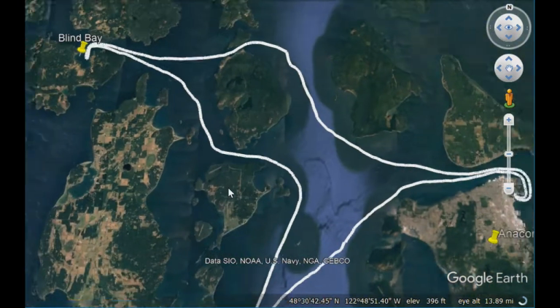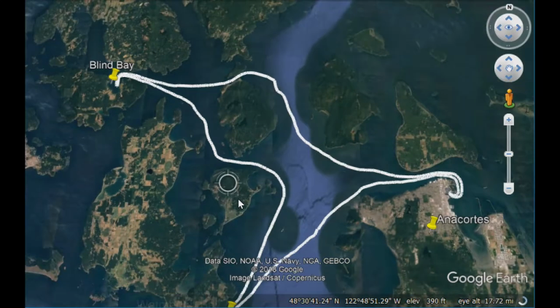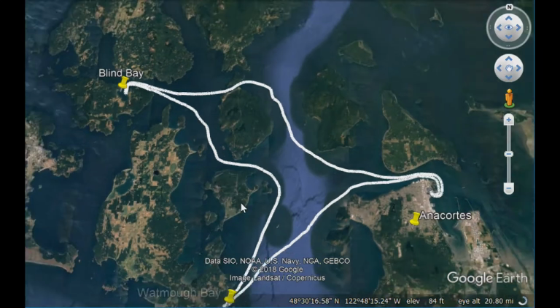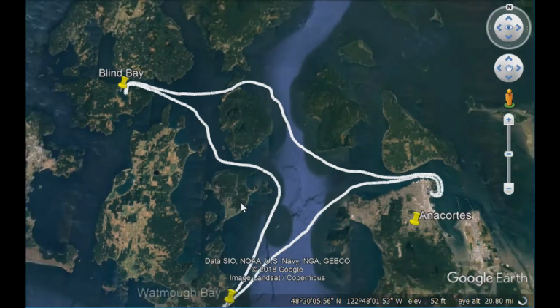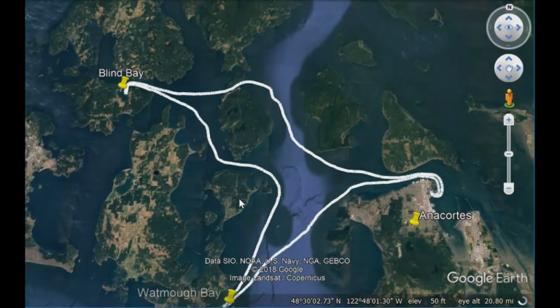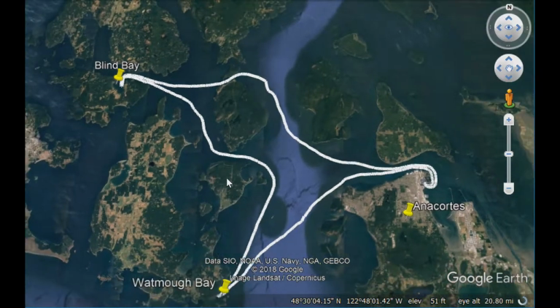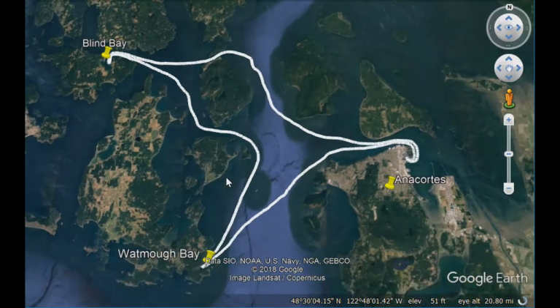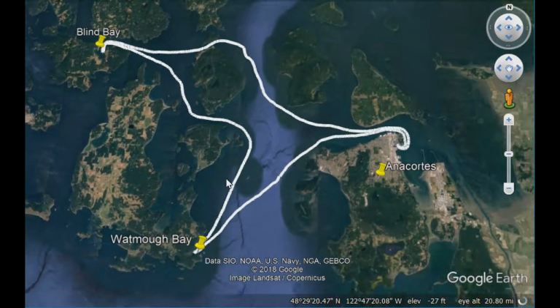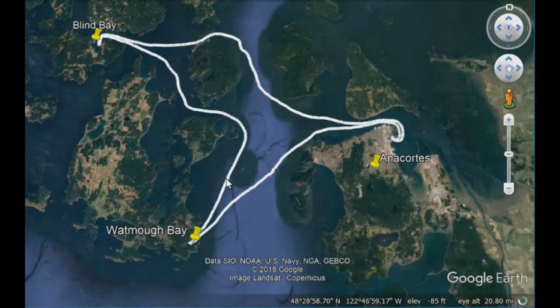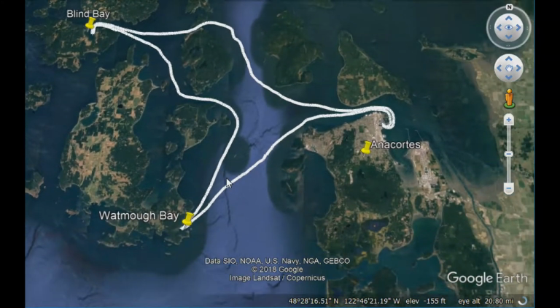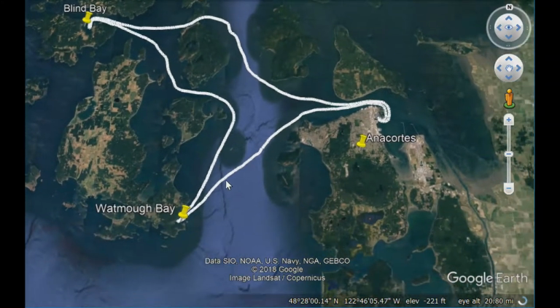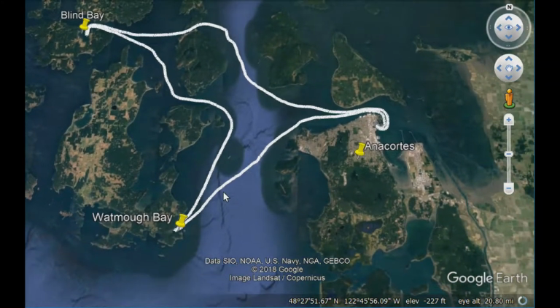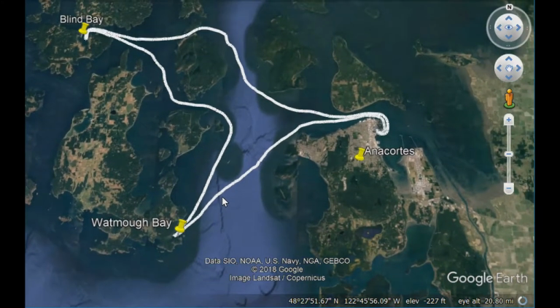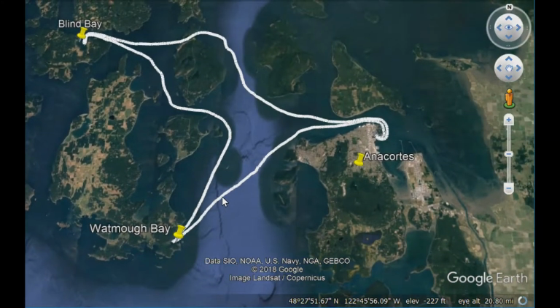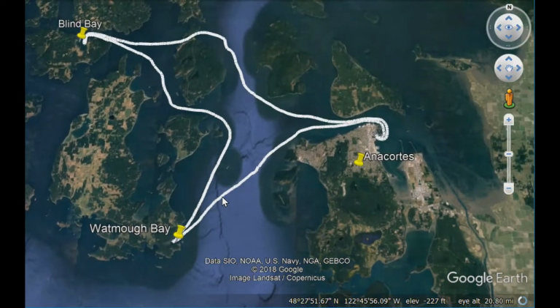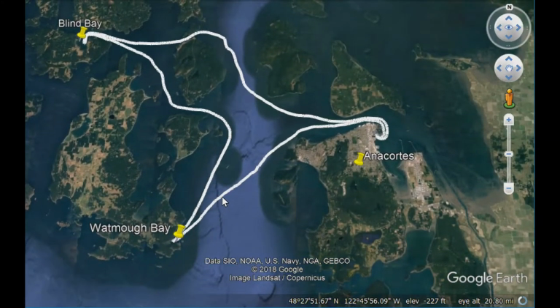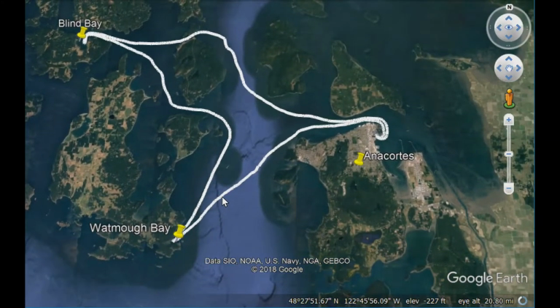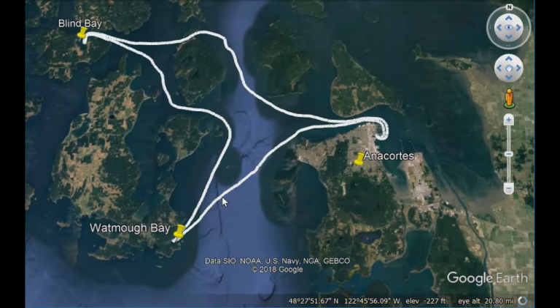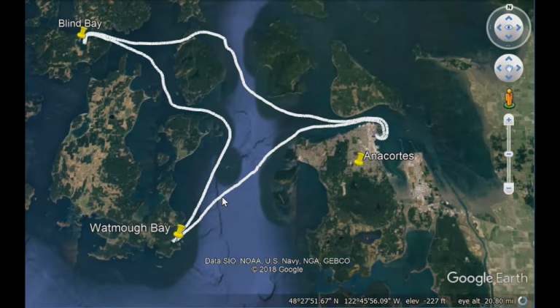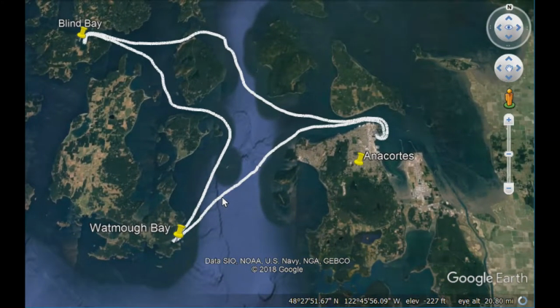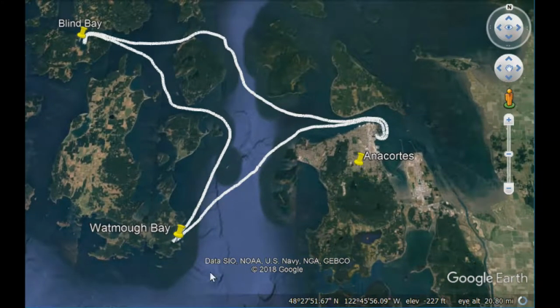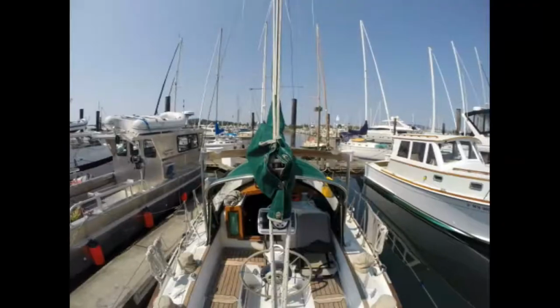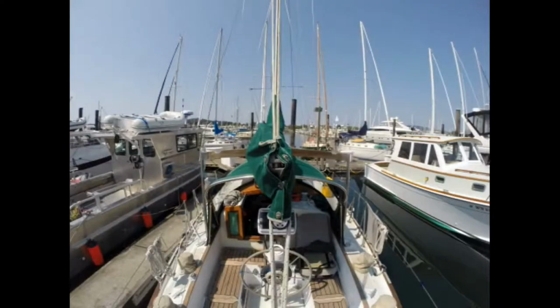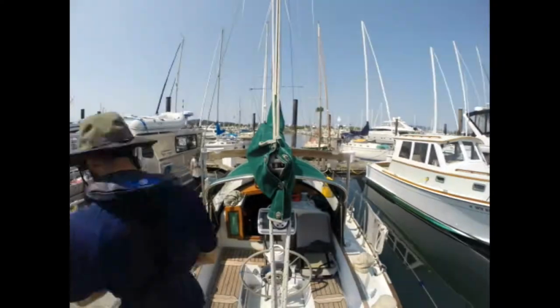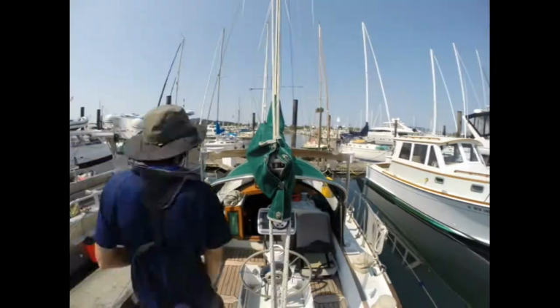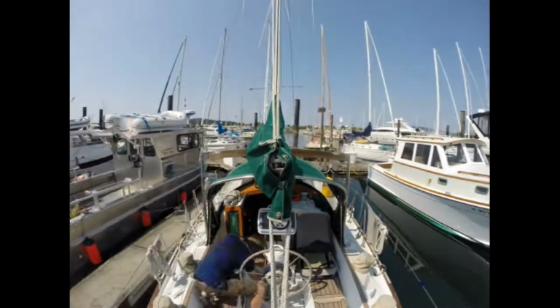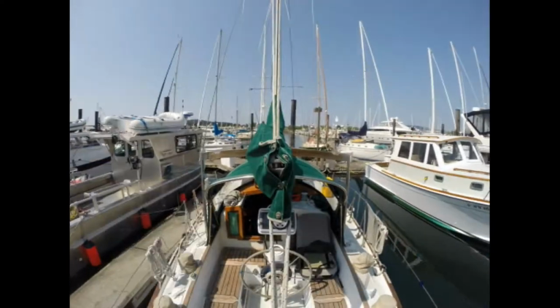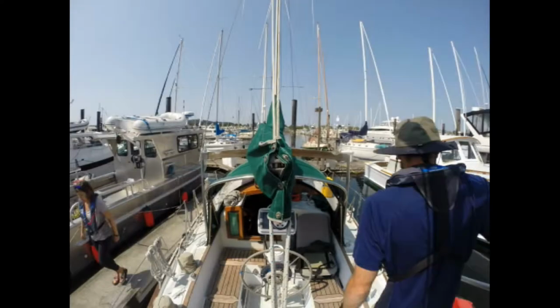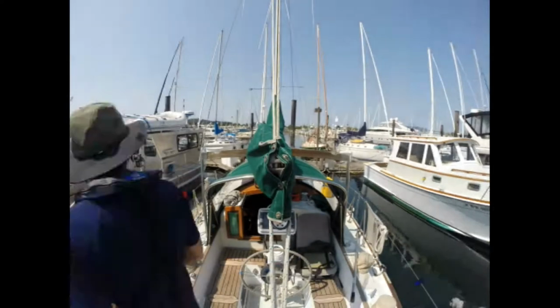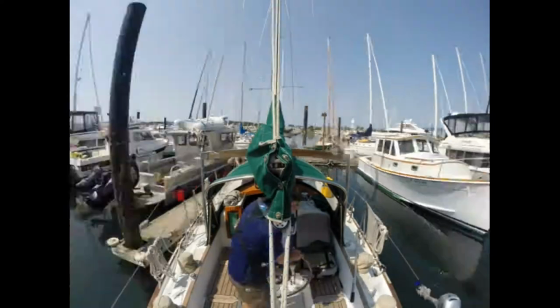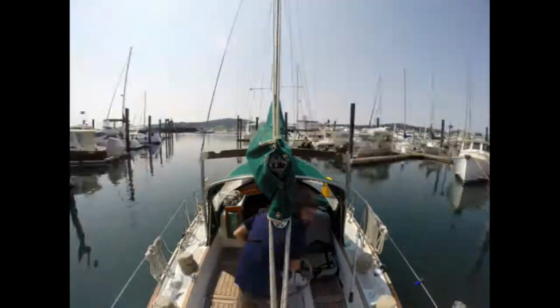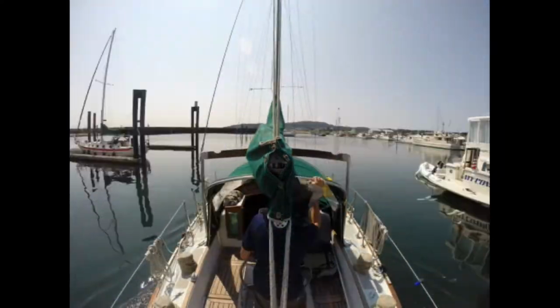After this shakedown cruise, we're going to be ready to go and tackle Canada.